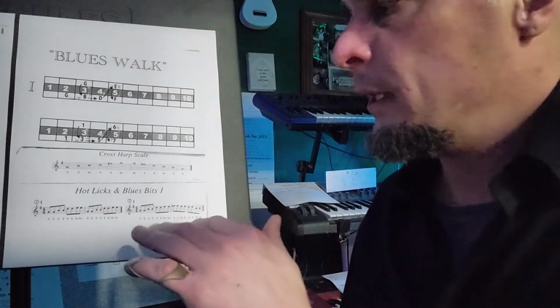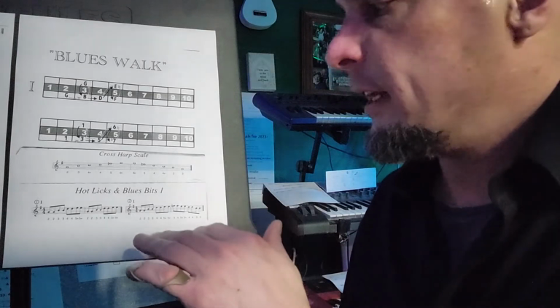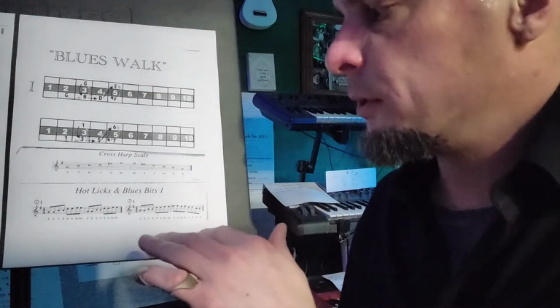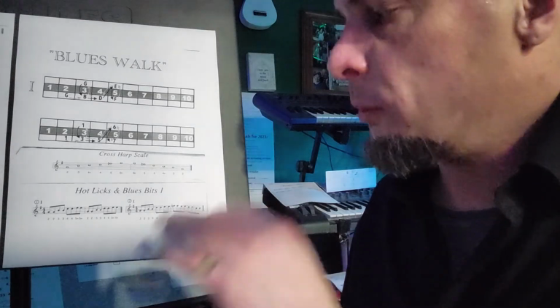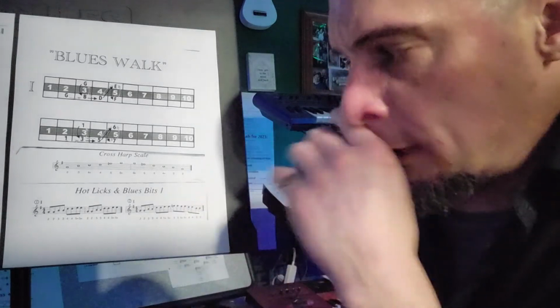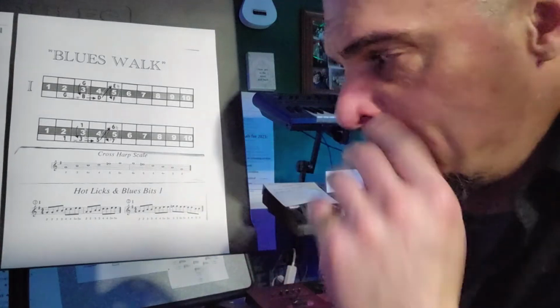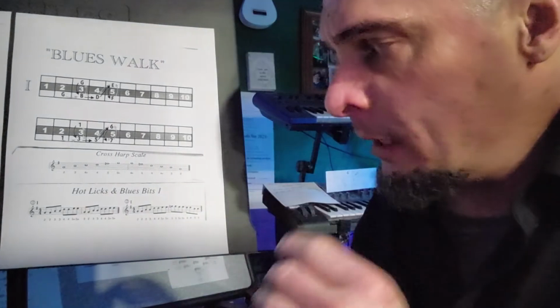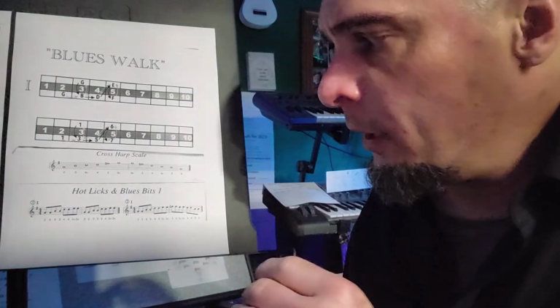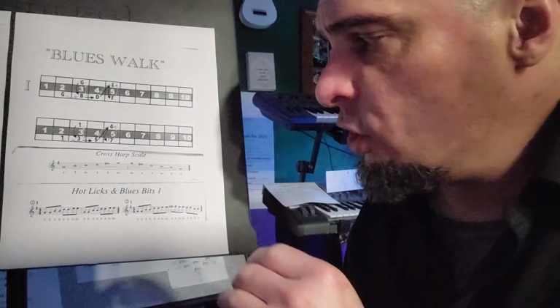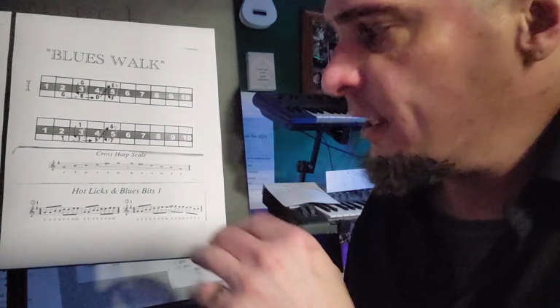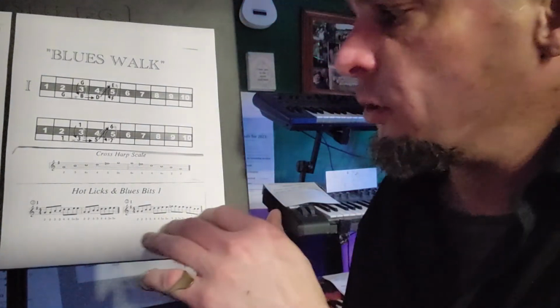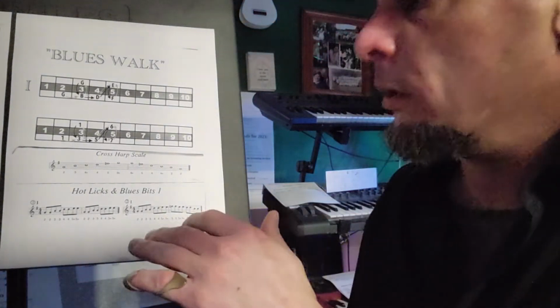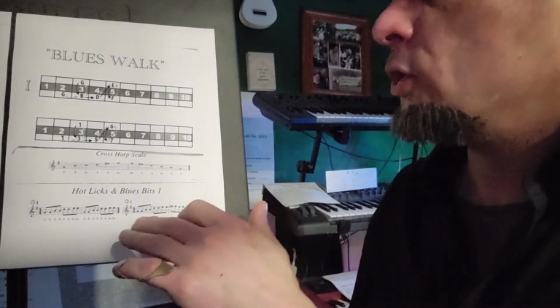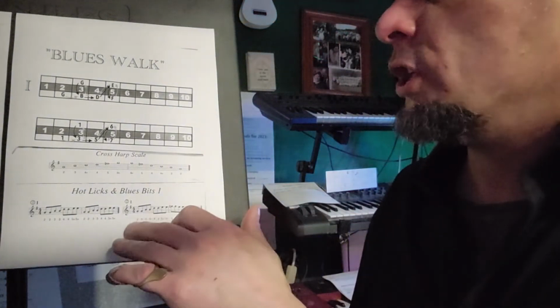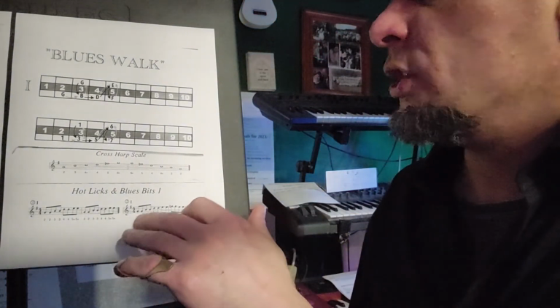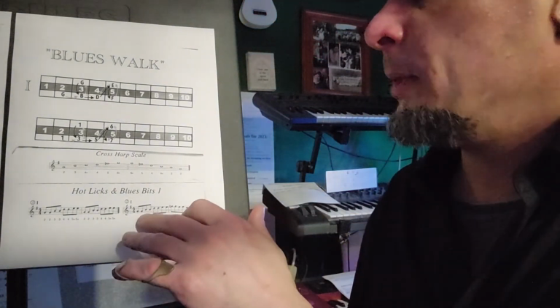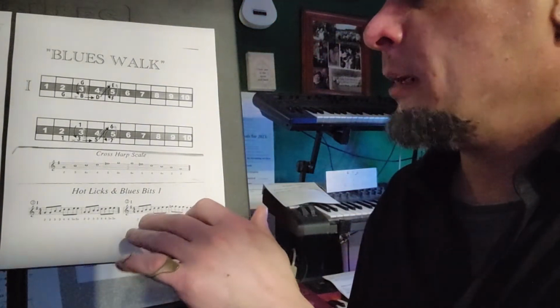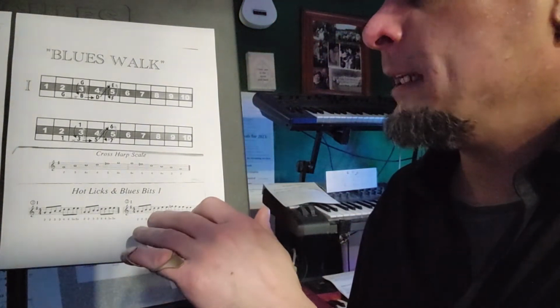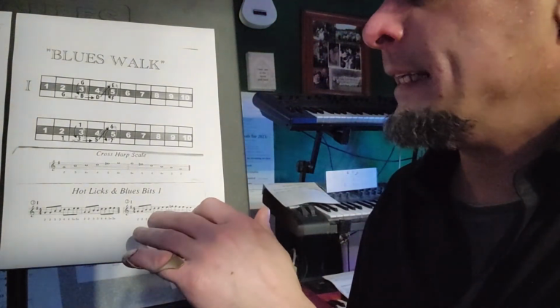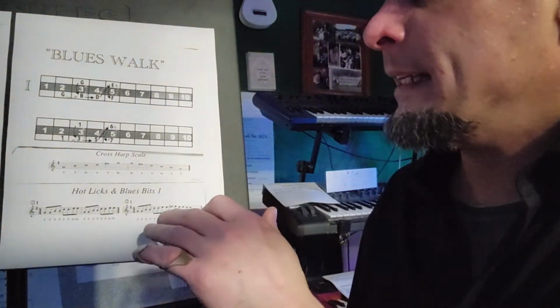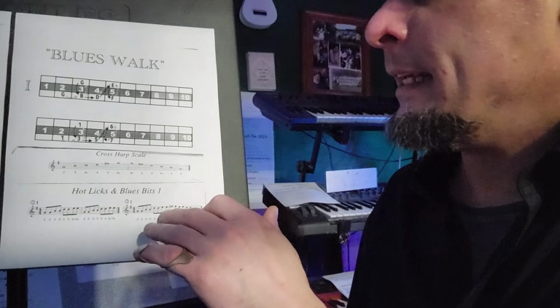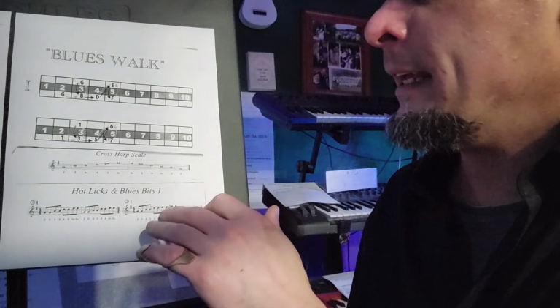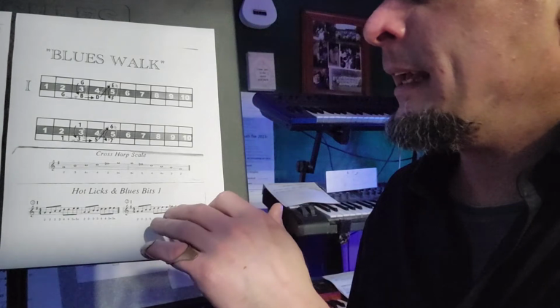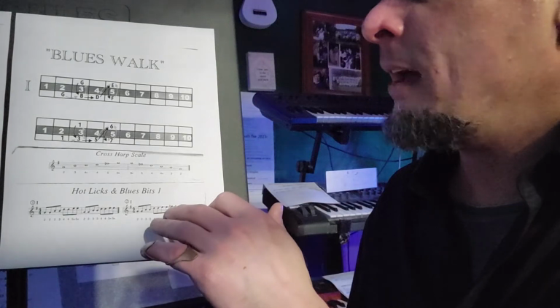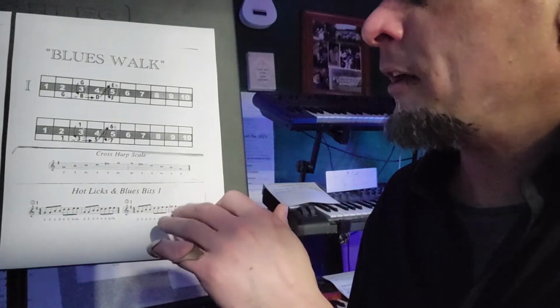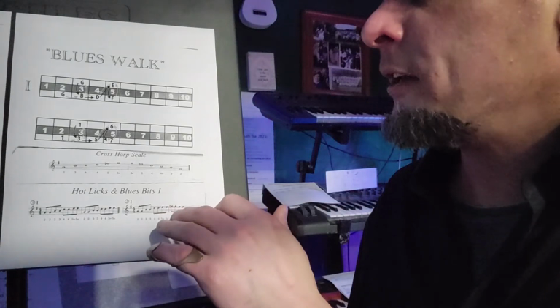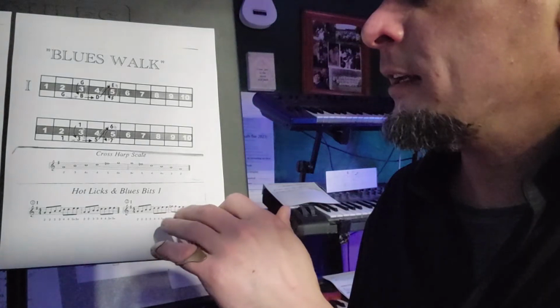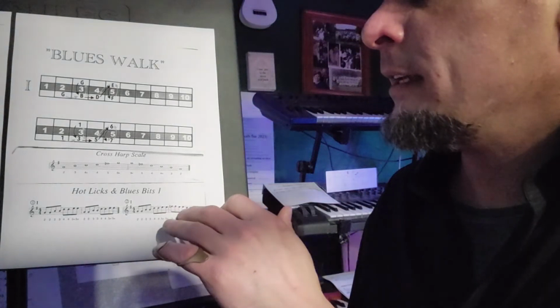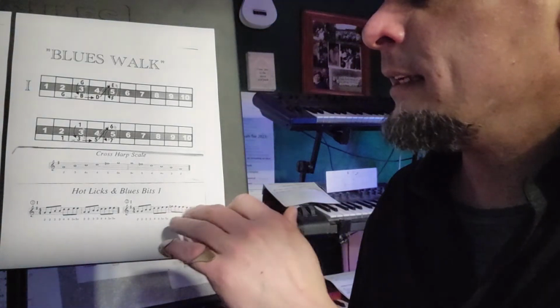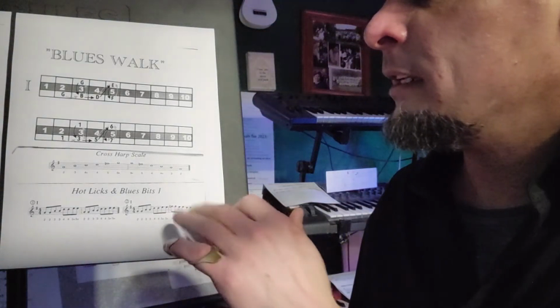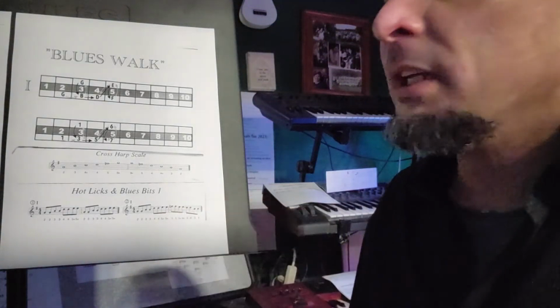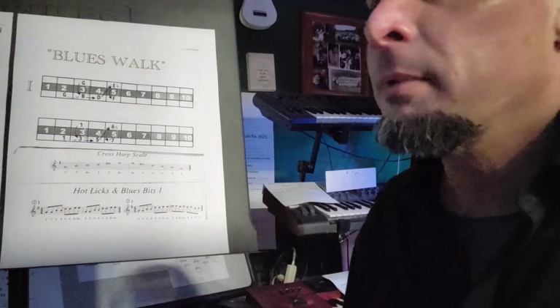The next one is gonna walk up and down a G7 chord: G, G, B, B, D, D, E, E, F, F, E, E, D, D, B, B.